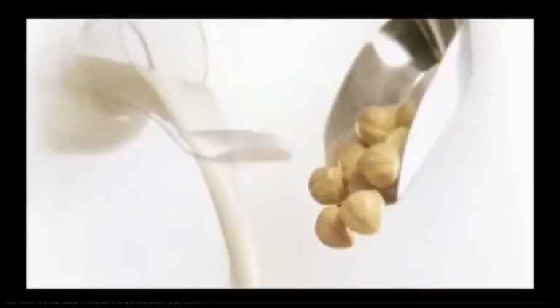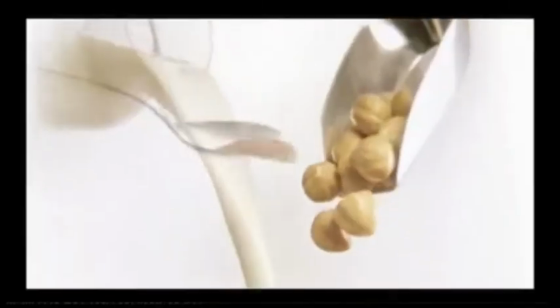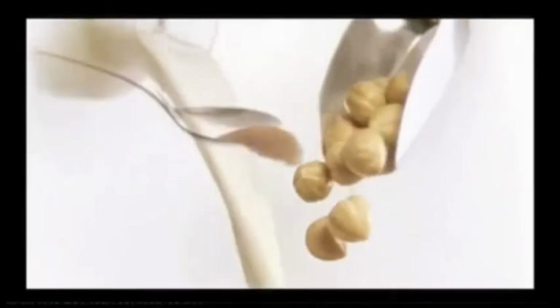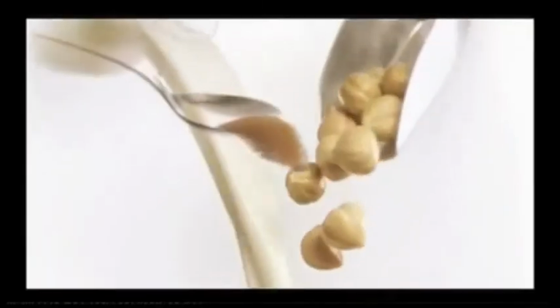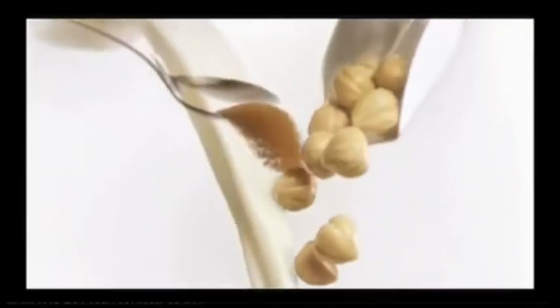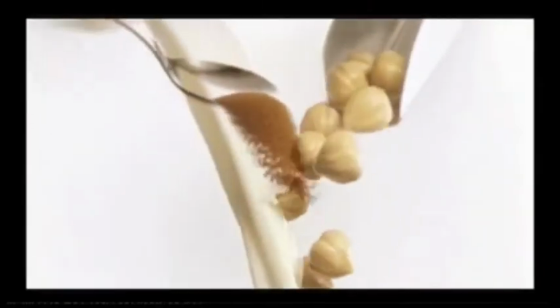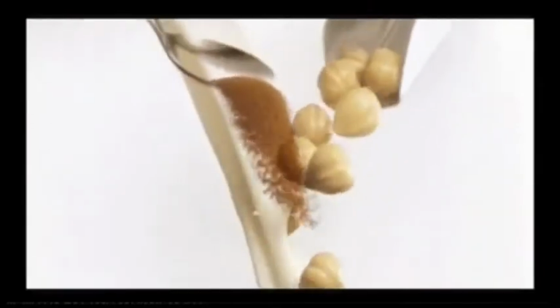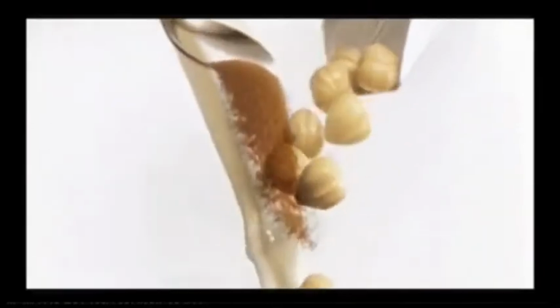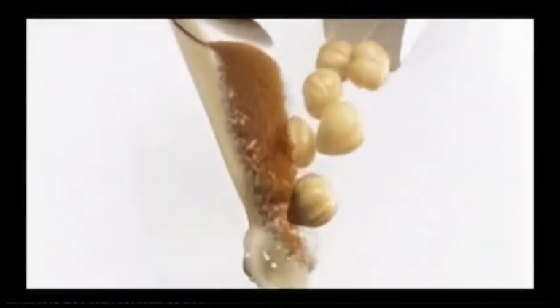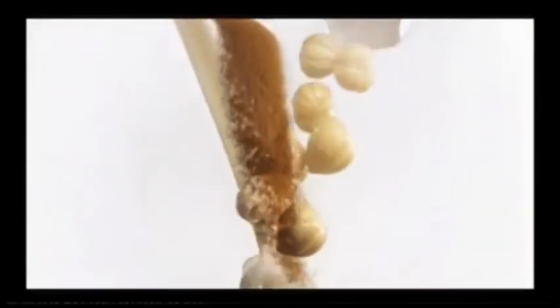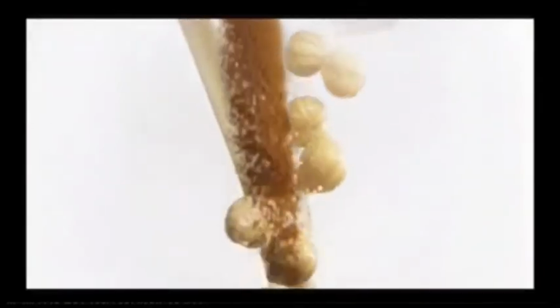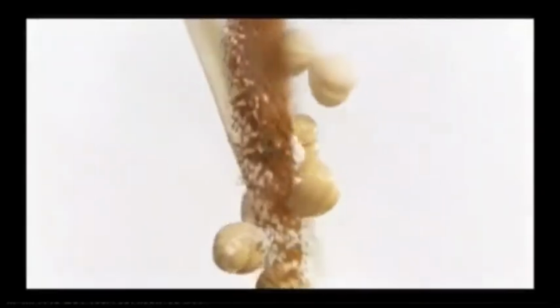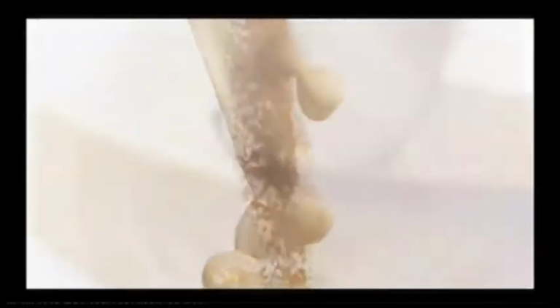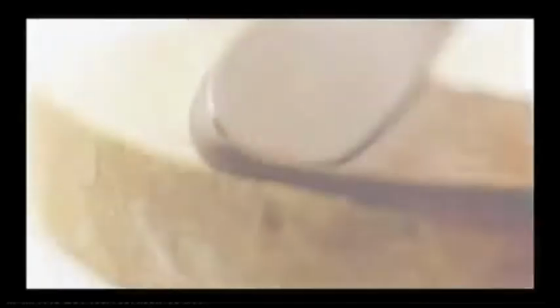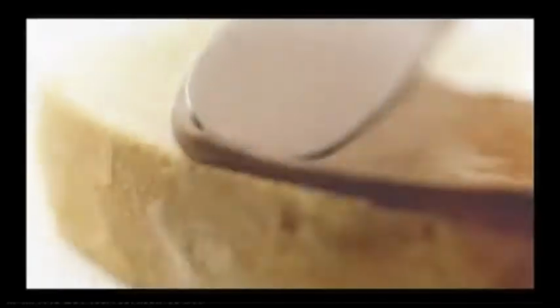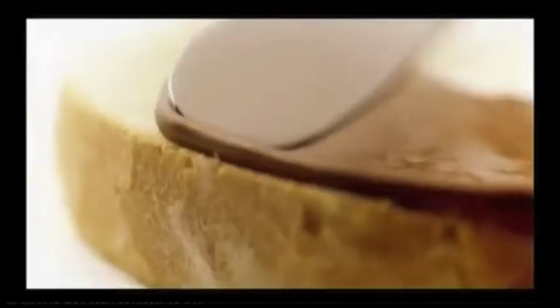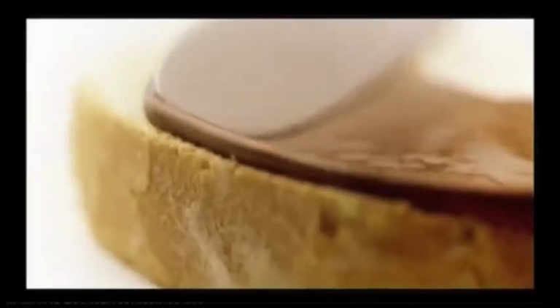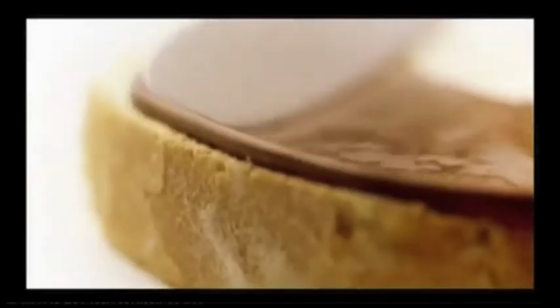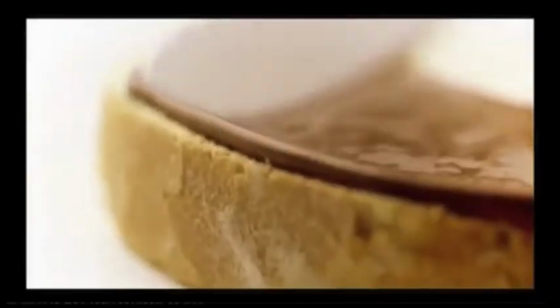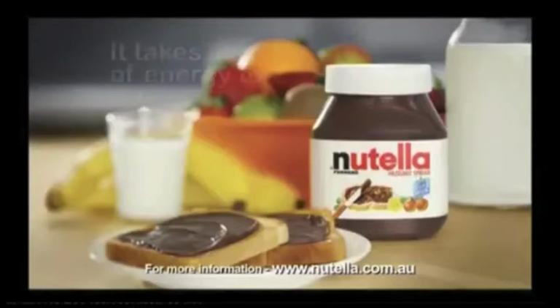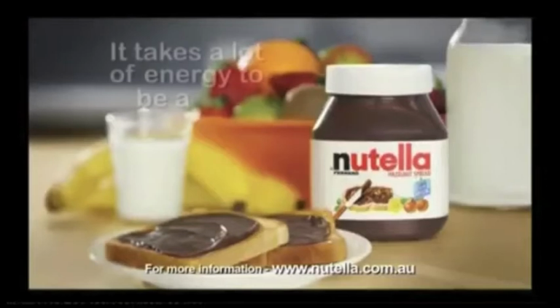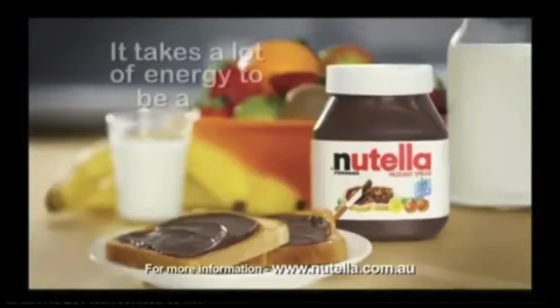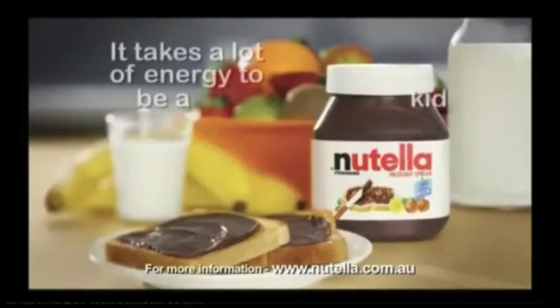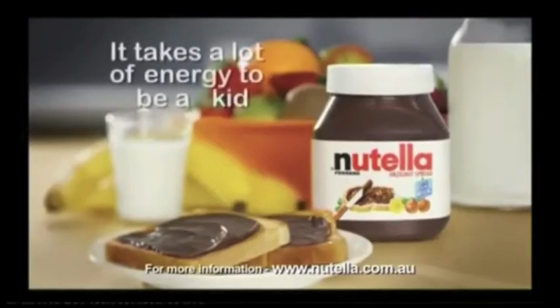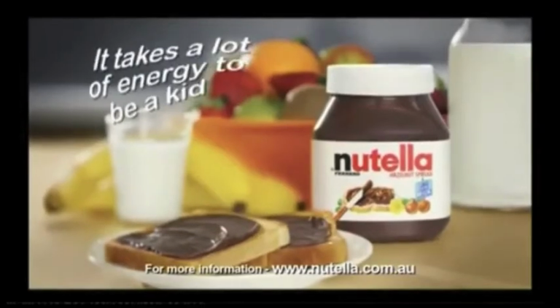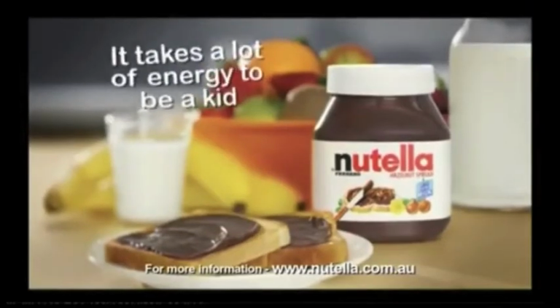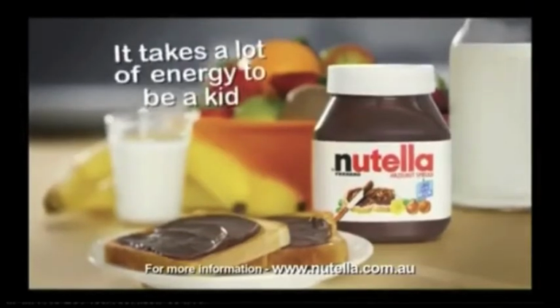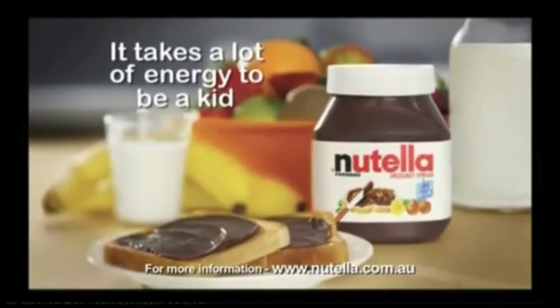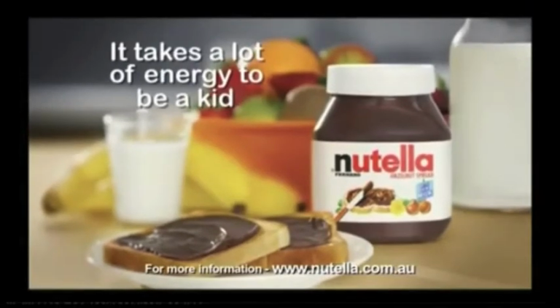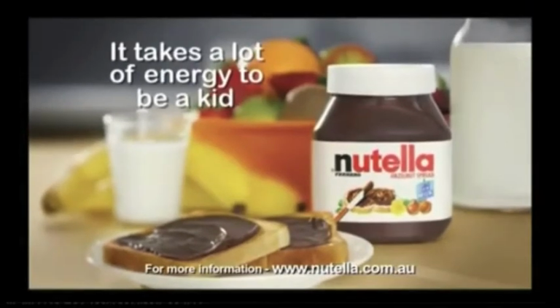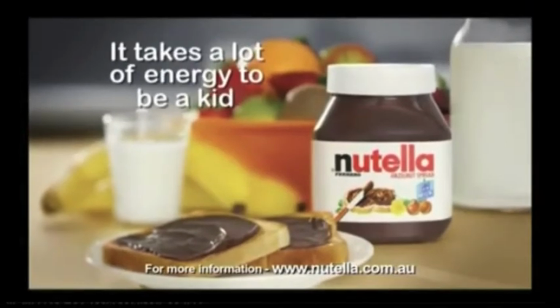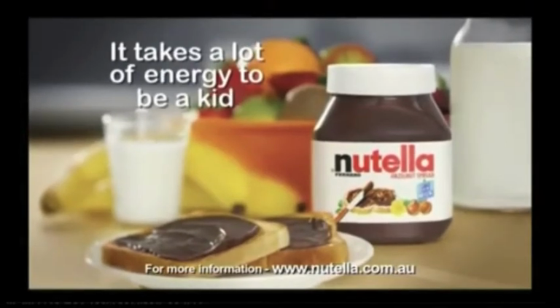Hazelnuts, cocoa, and the goodness of milk. Nutella — it takes a lot of energy to be a kid.